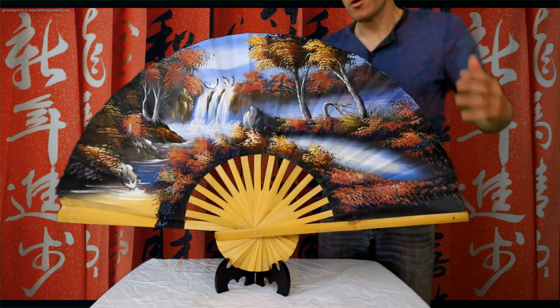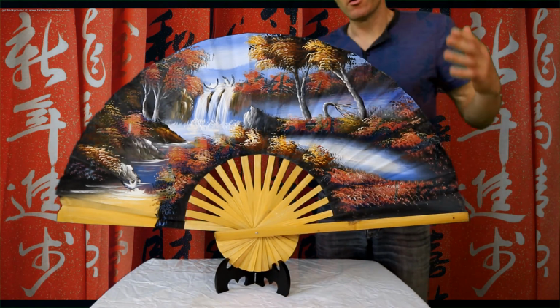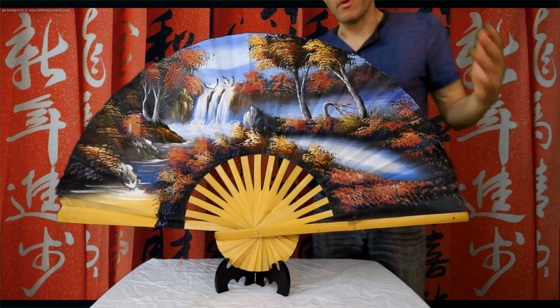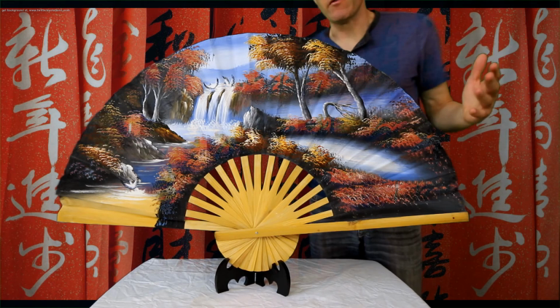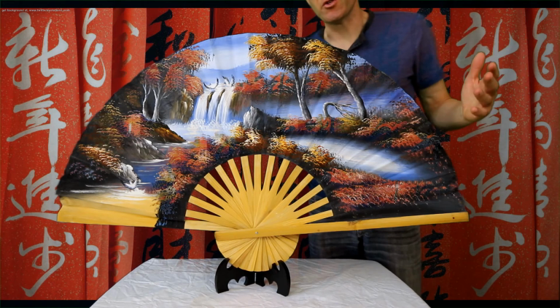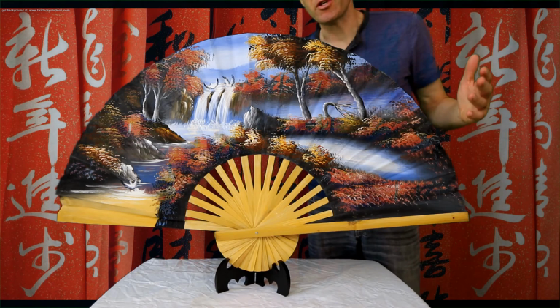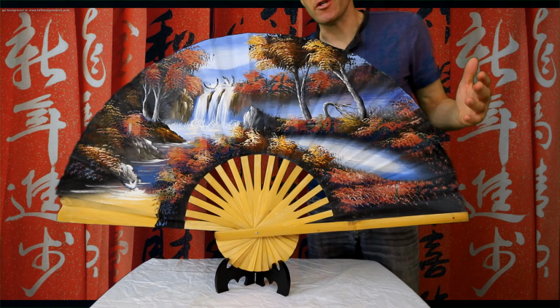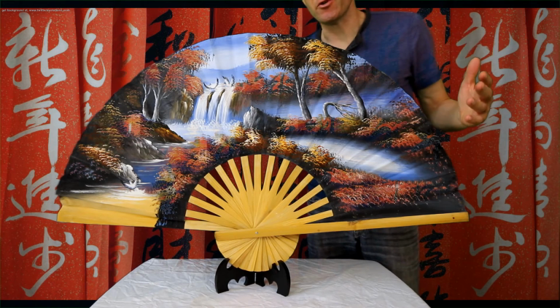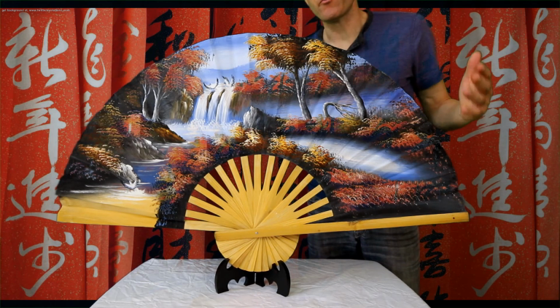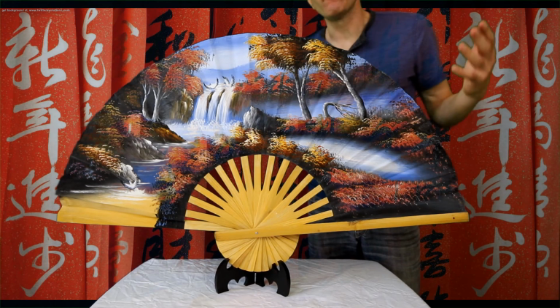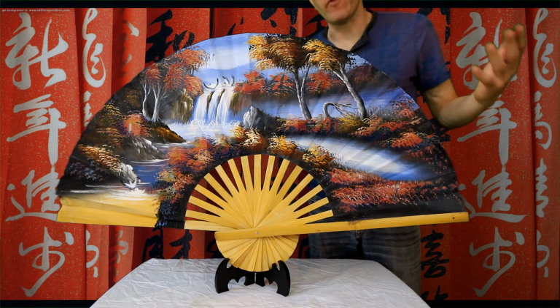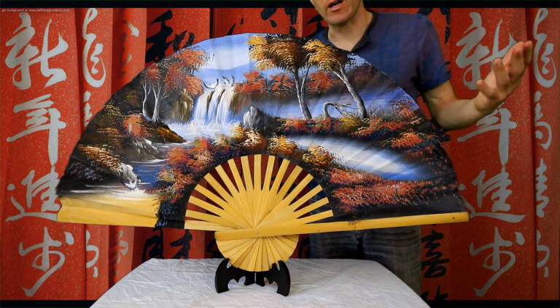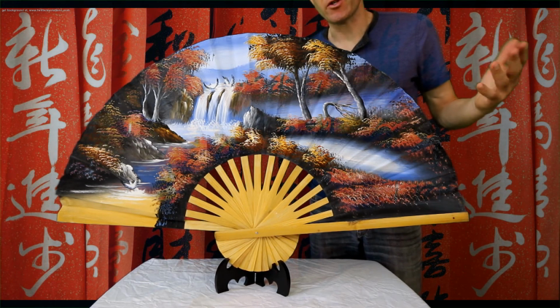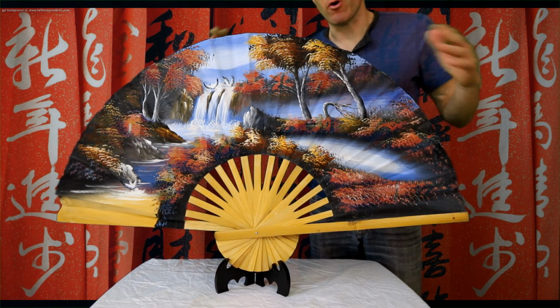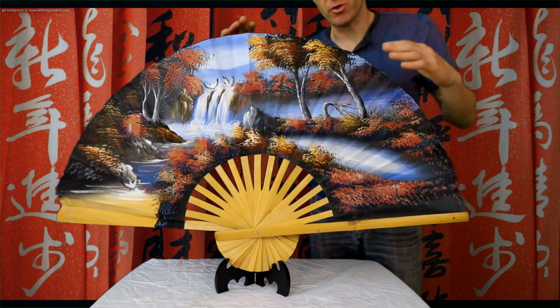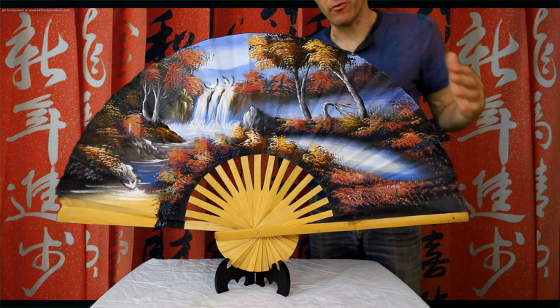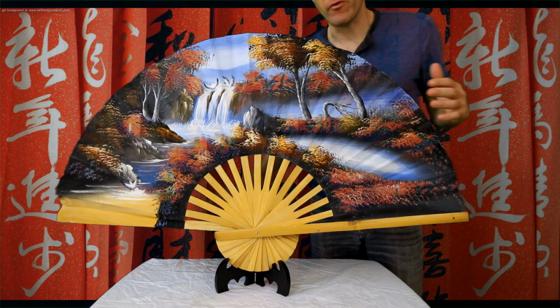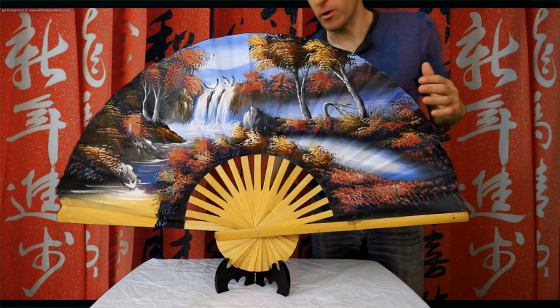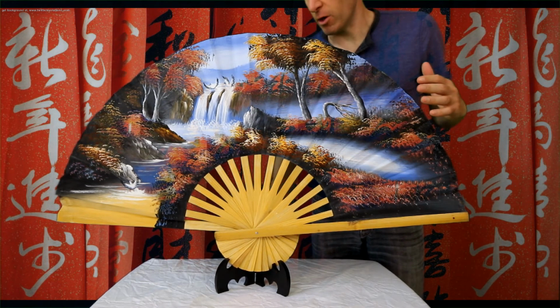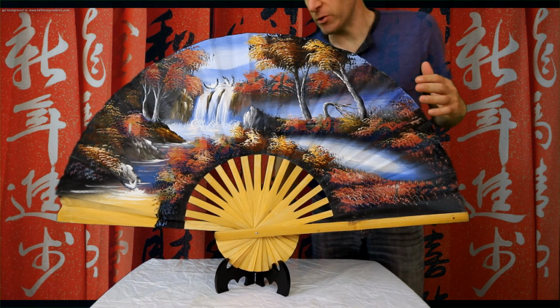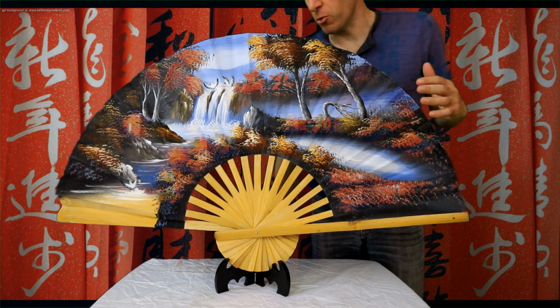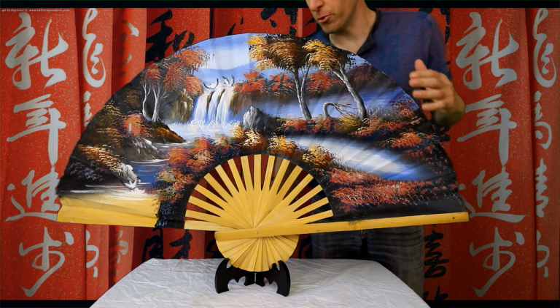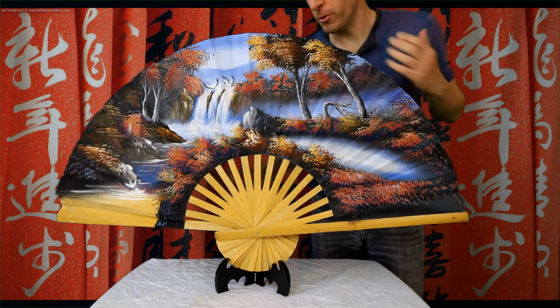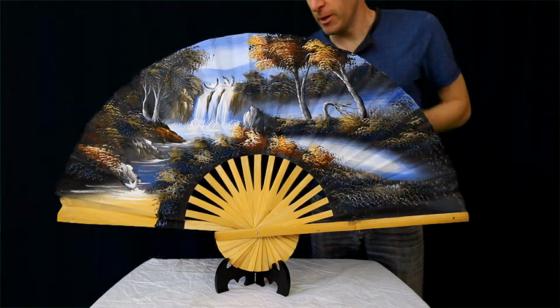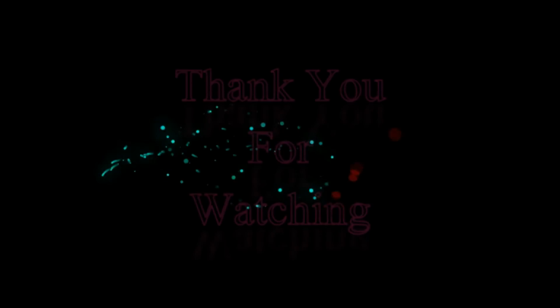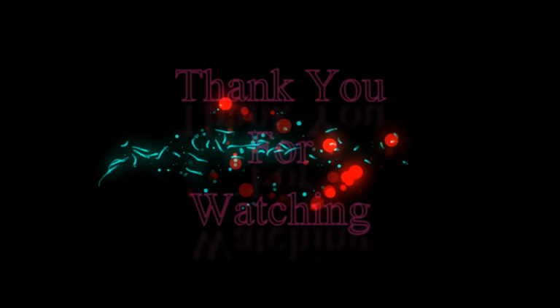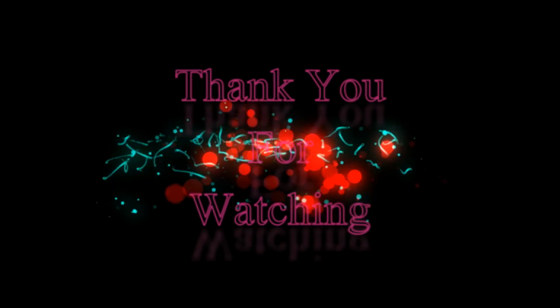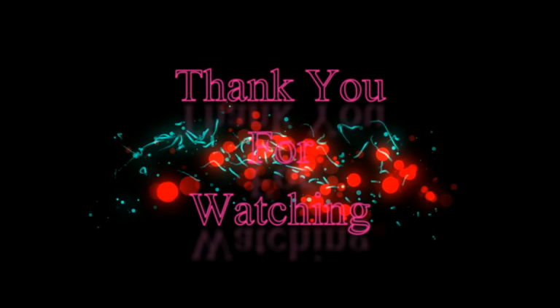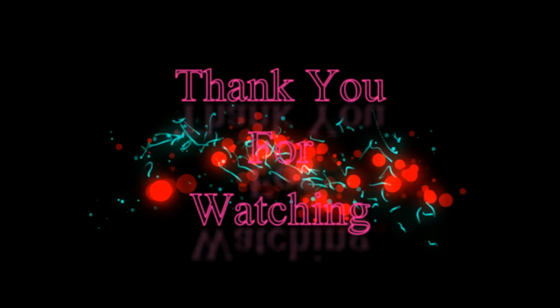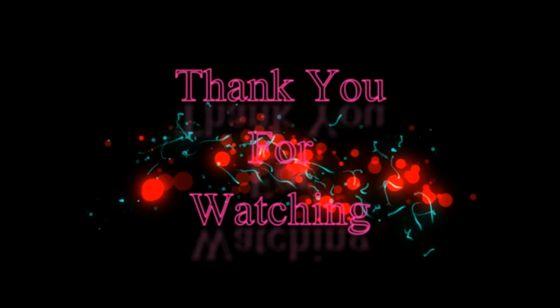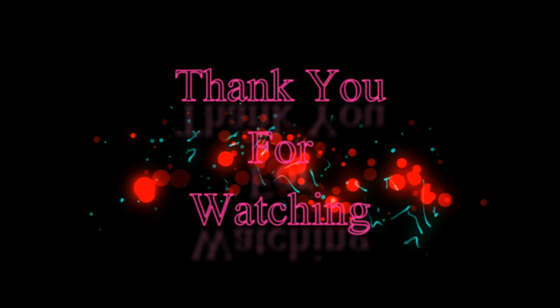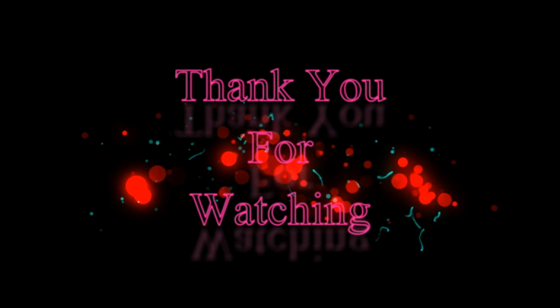Many of our 60 inch fans can also fit on this holder. Here we go.